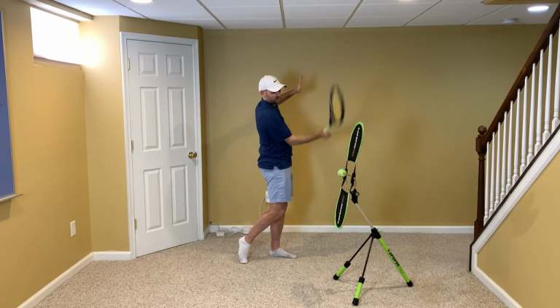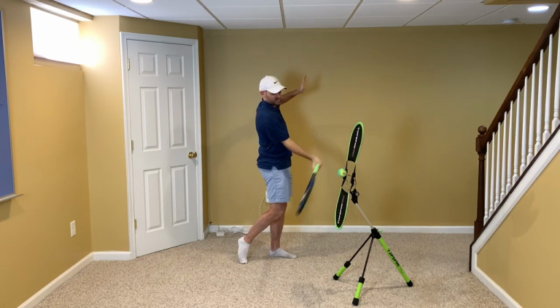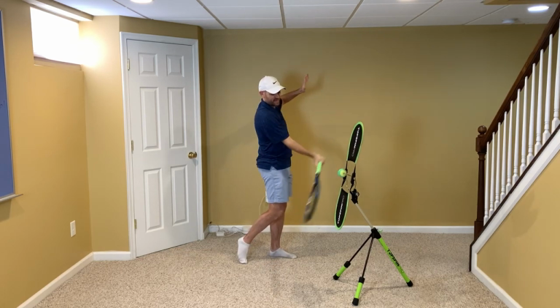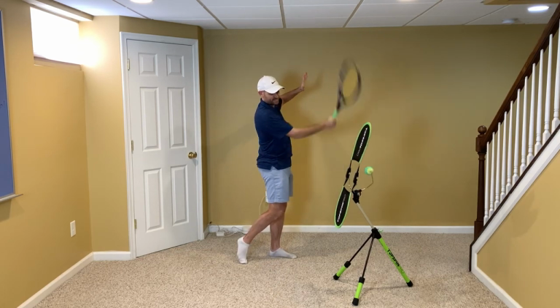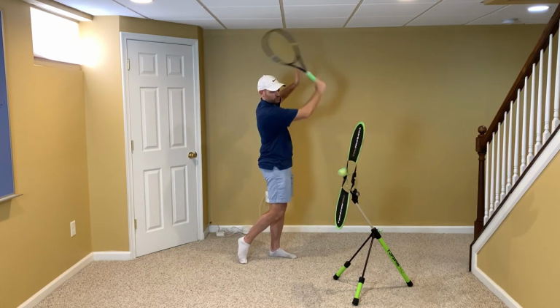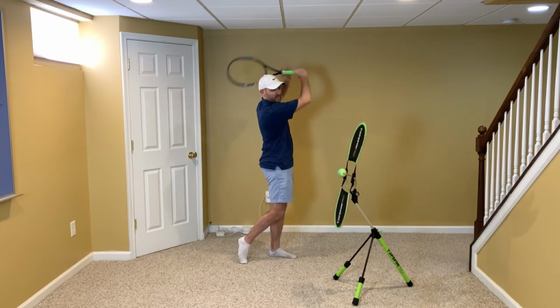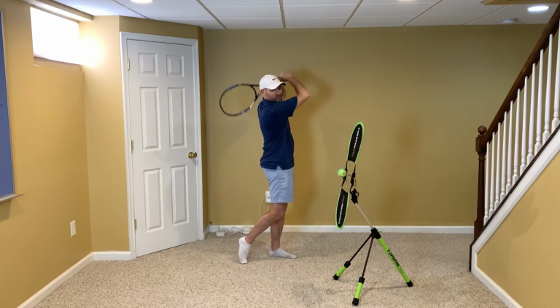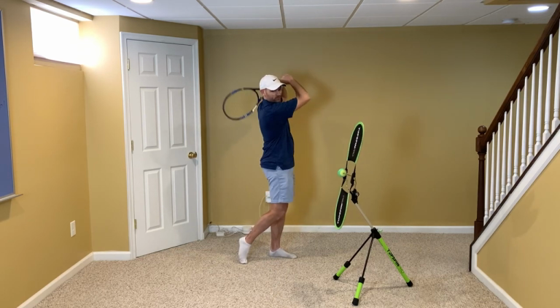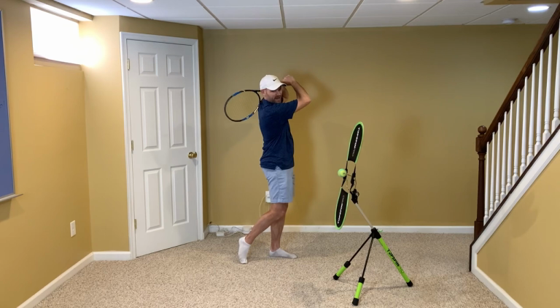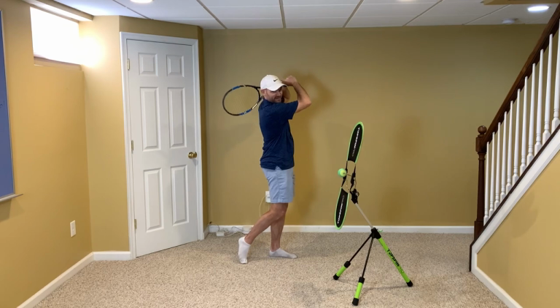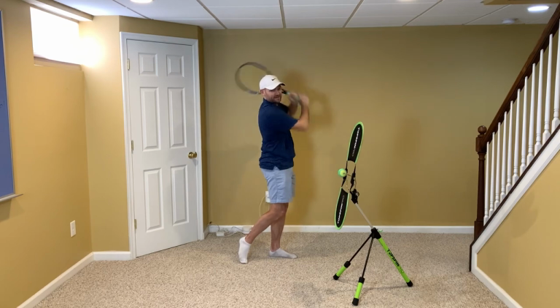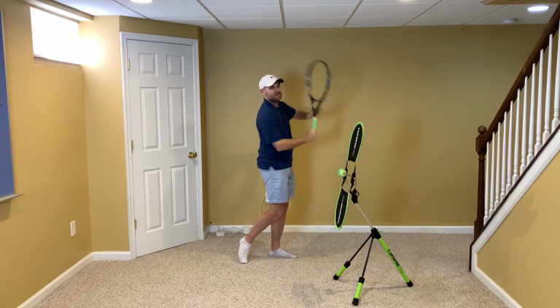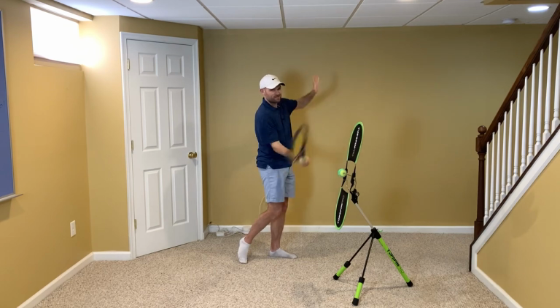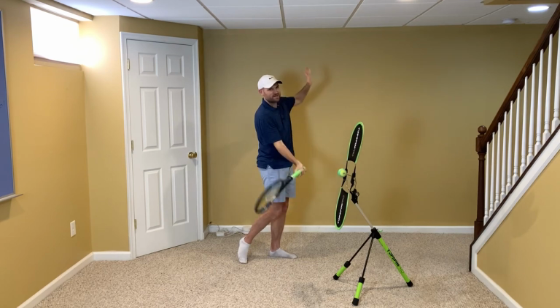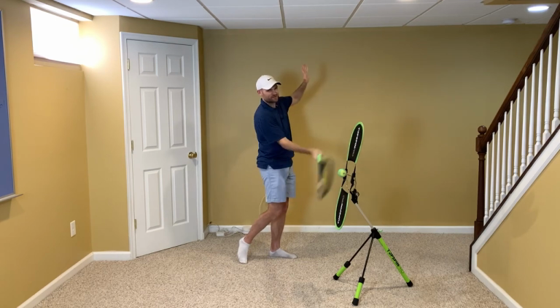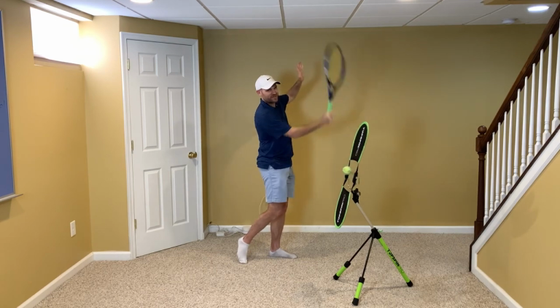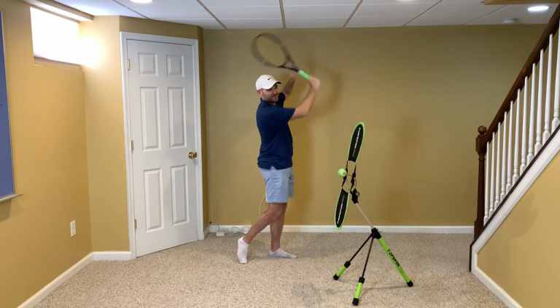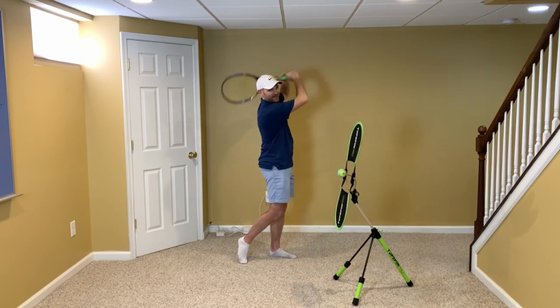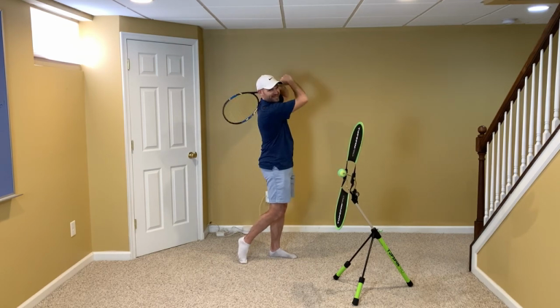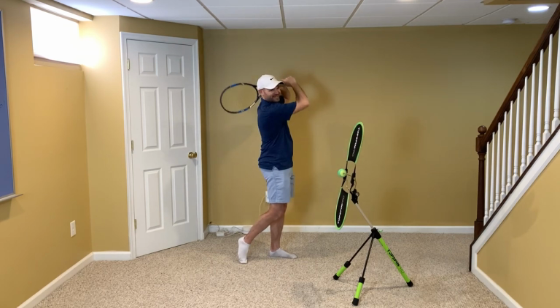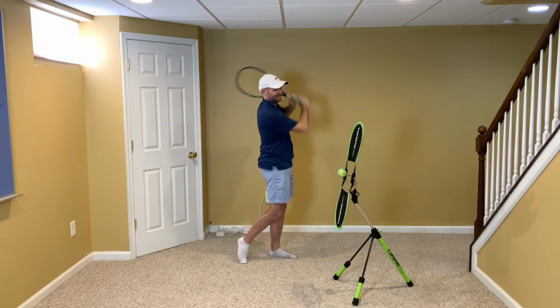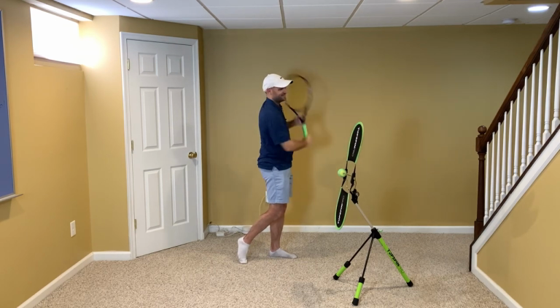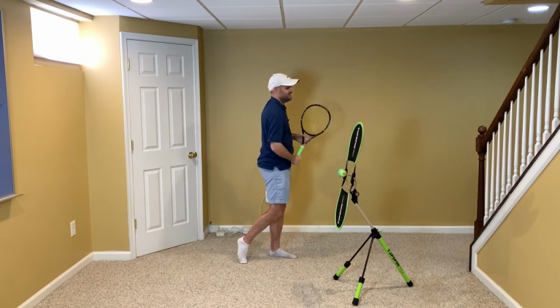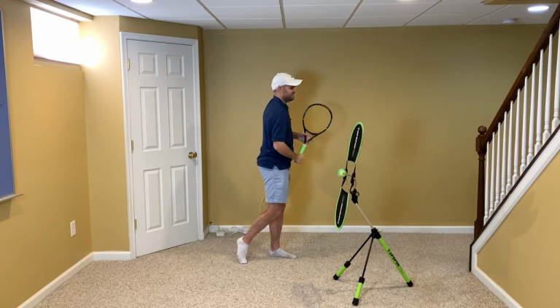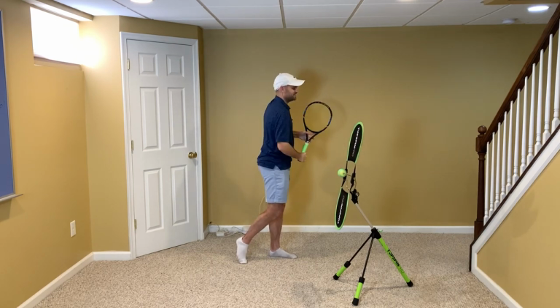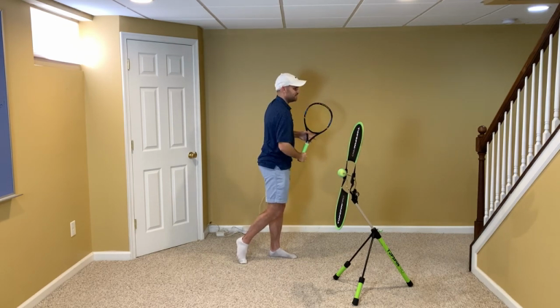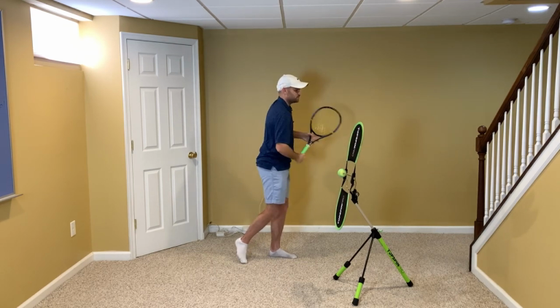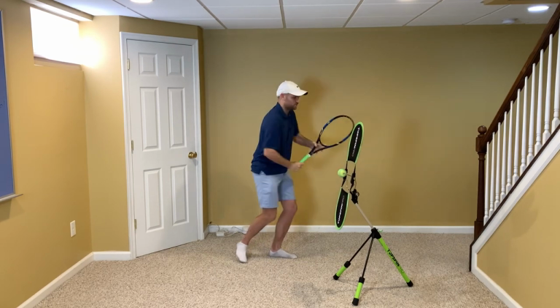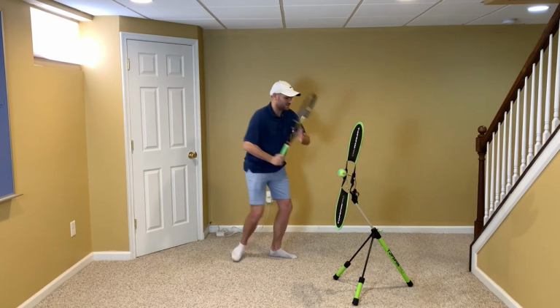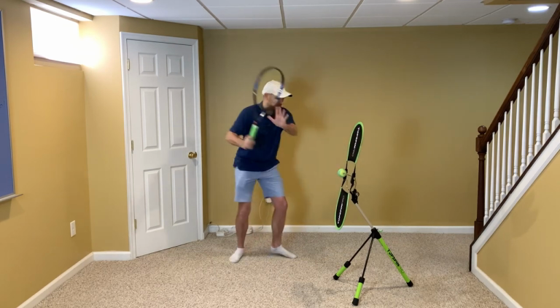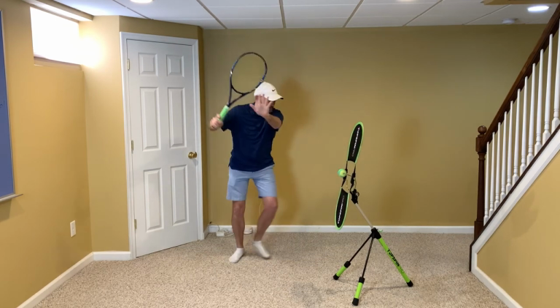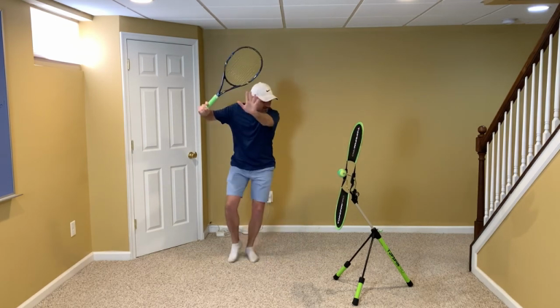I'm just going to ask that you catch the racket to make sure that your non-hitting hand is up — it looks like this.